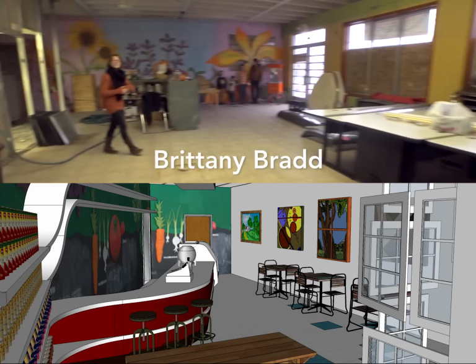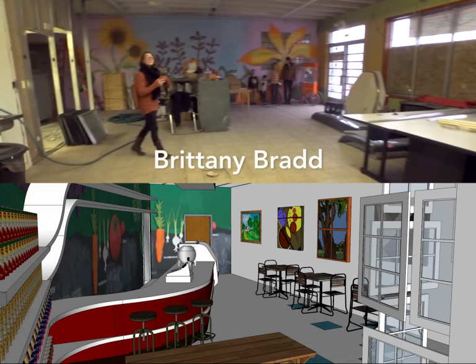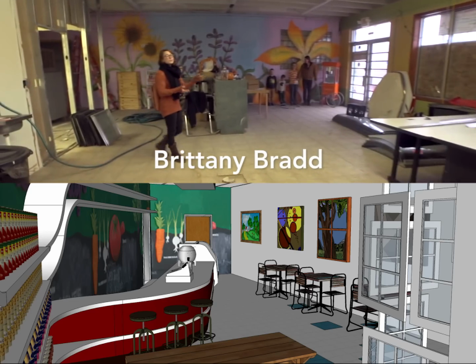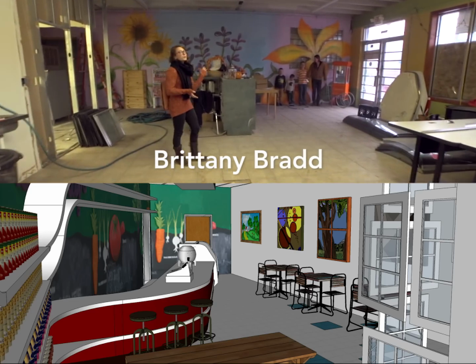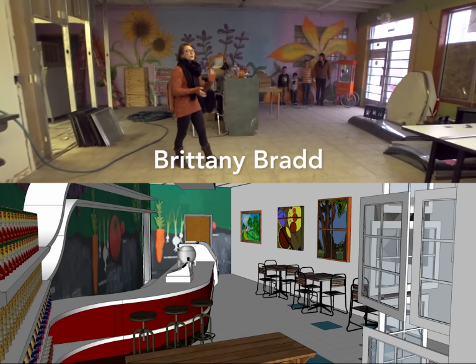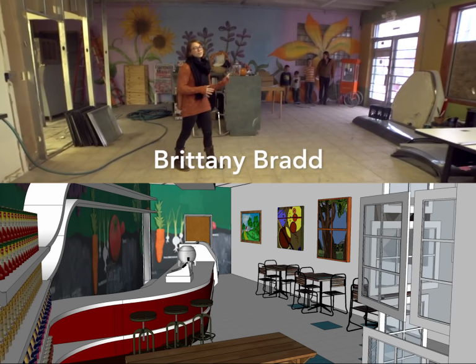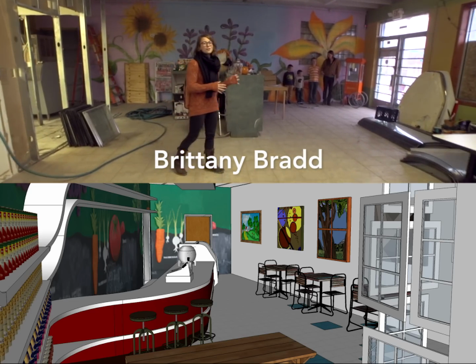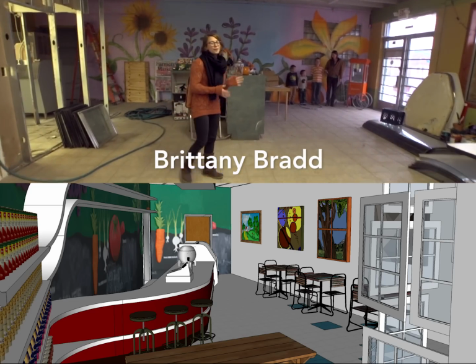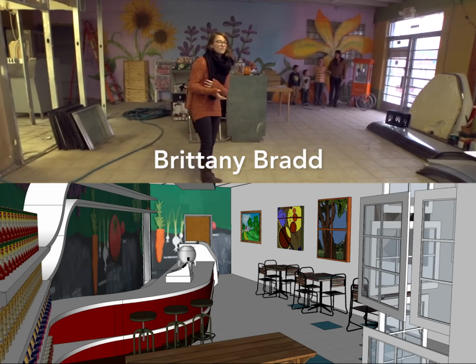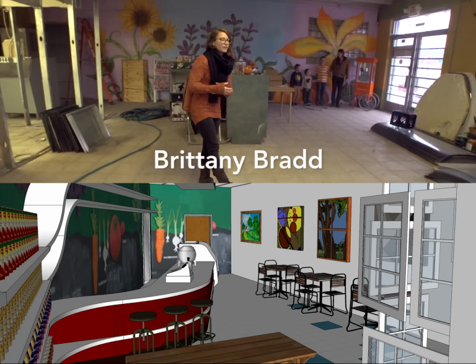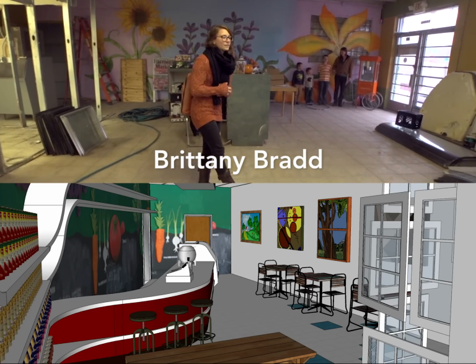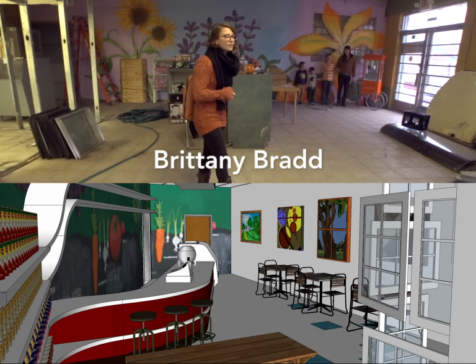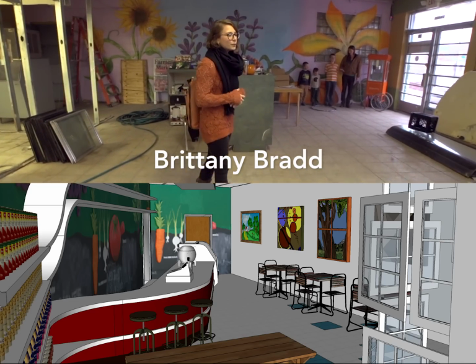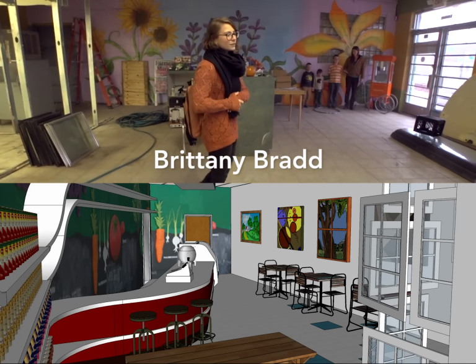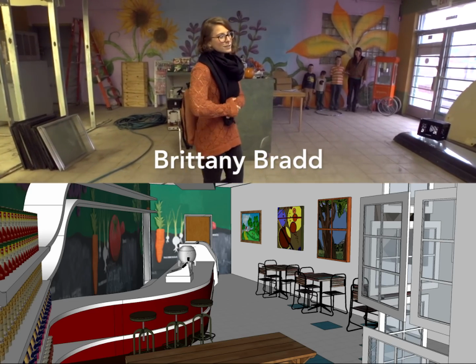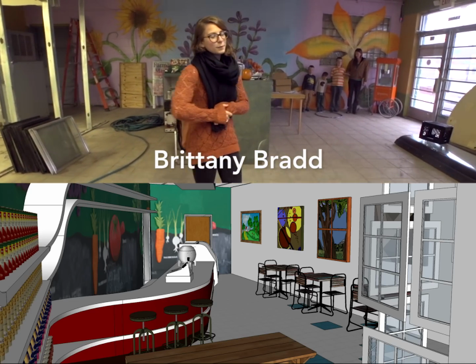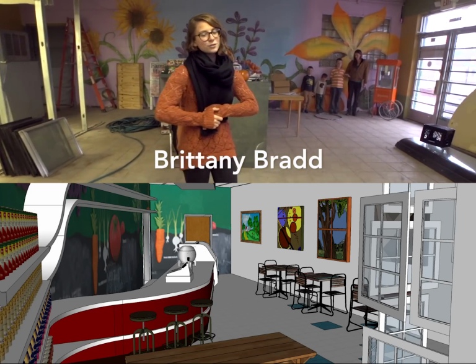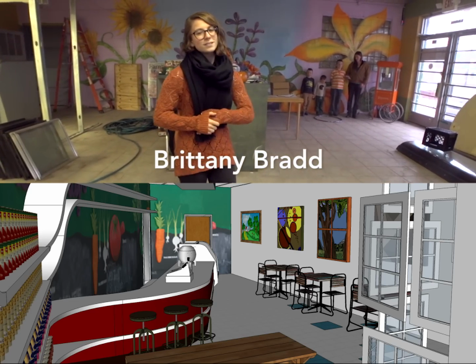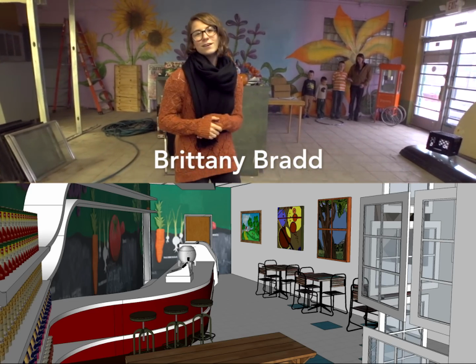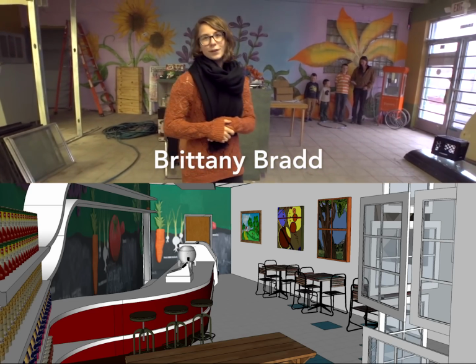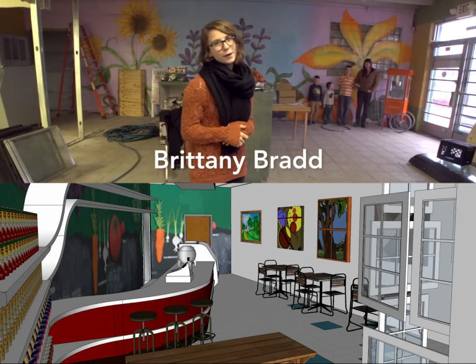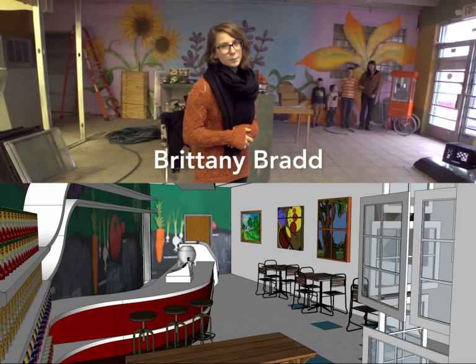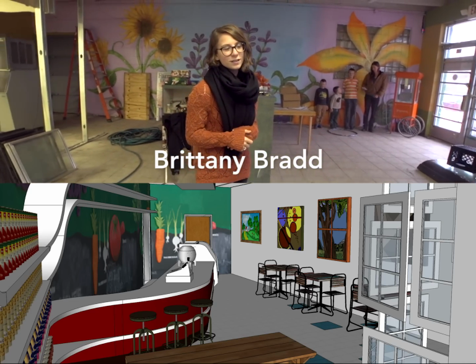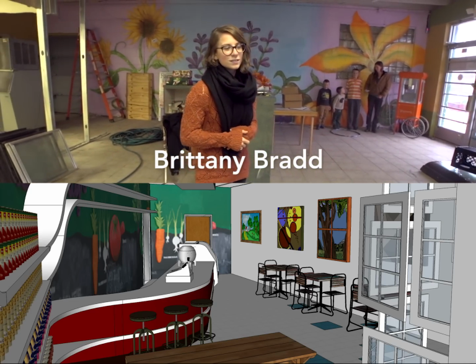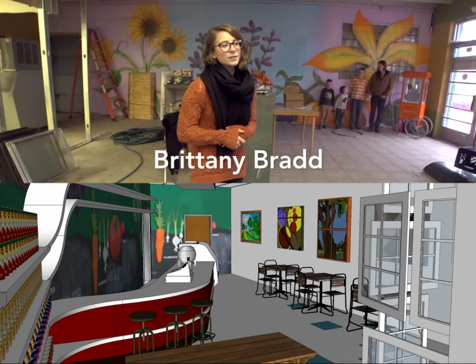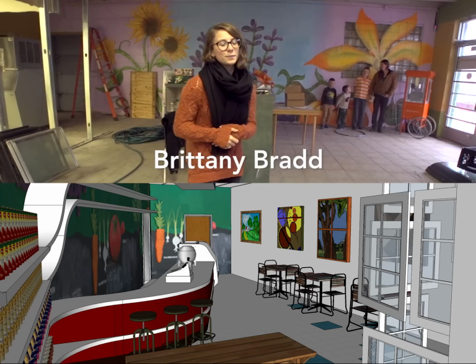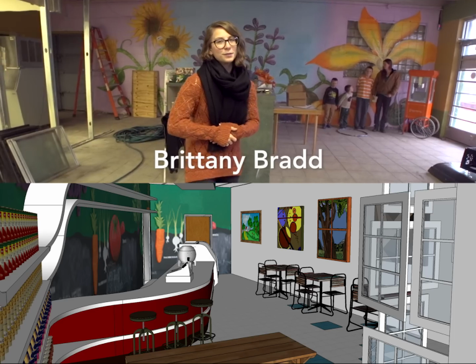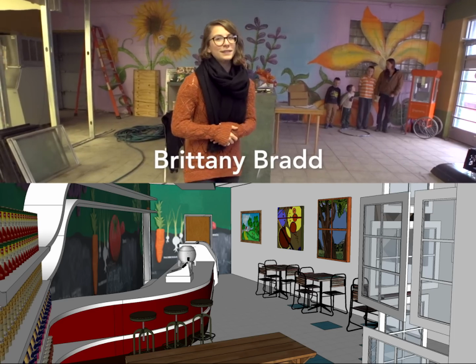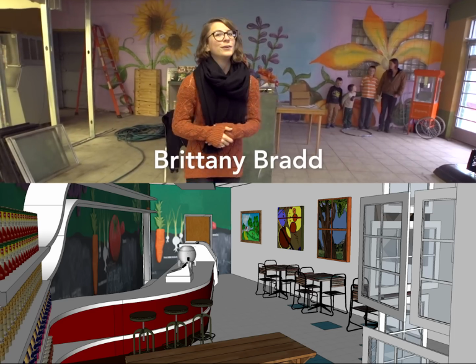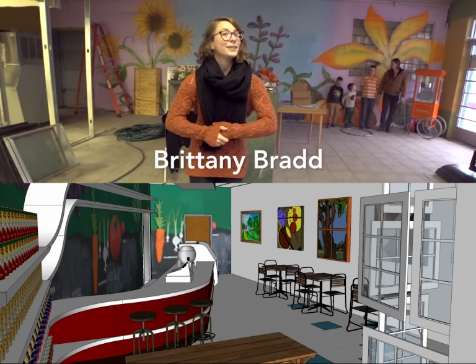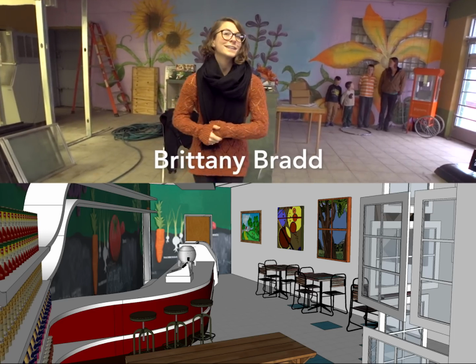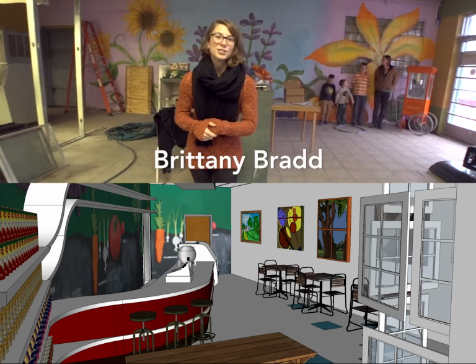This will be the location of our cafe. The cafe will give us the opportunity to sell value-added products as well as meals made right here in the kitchen.